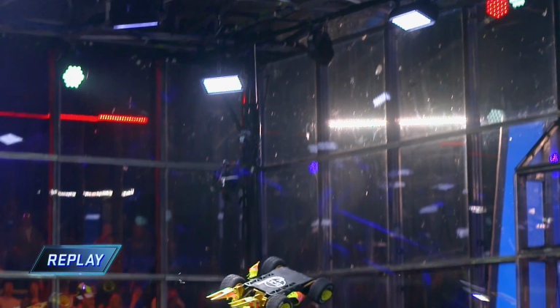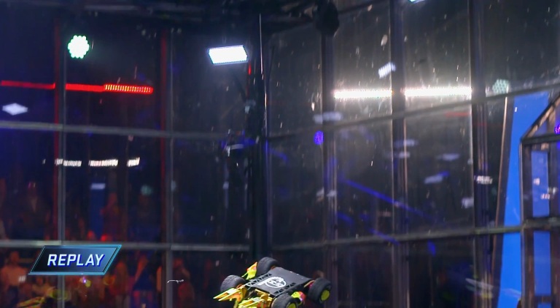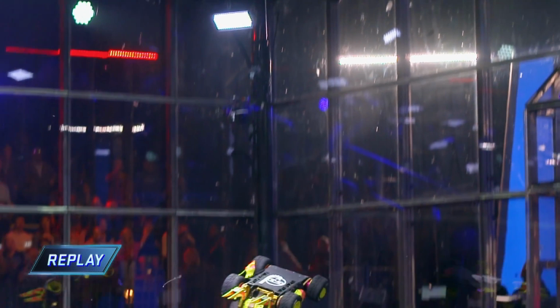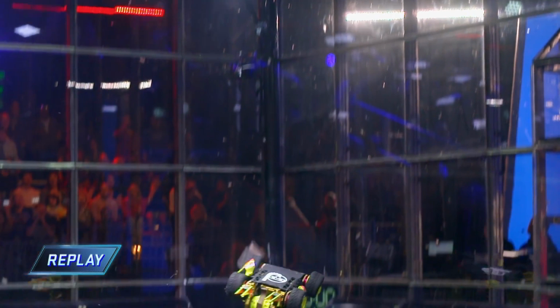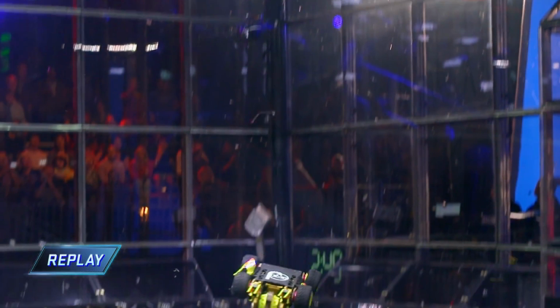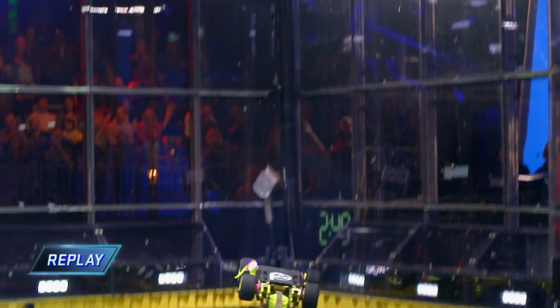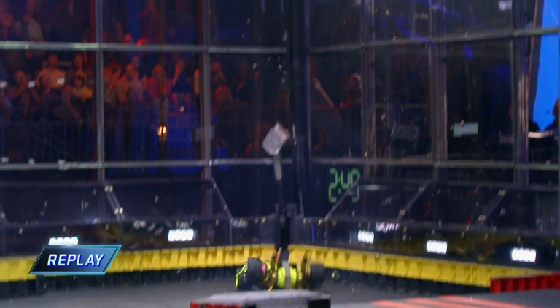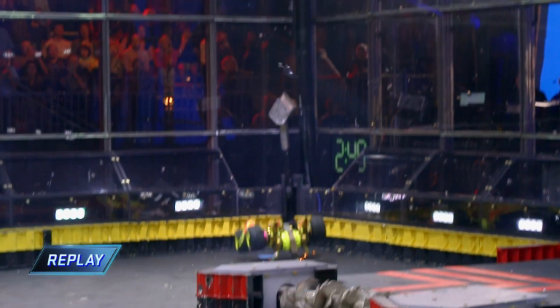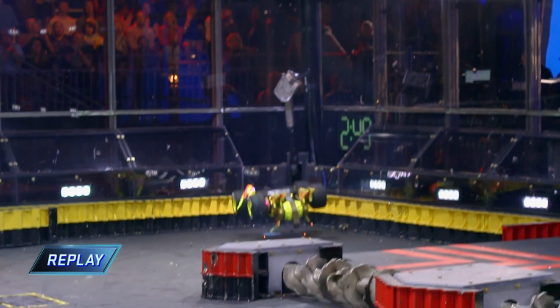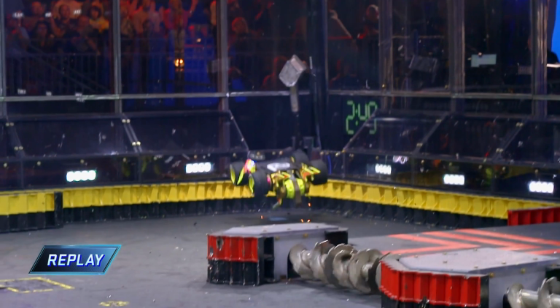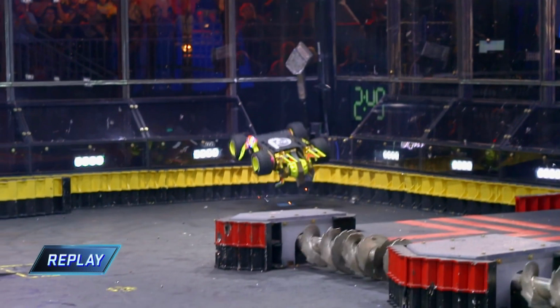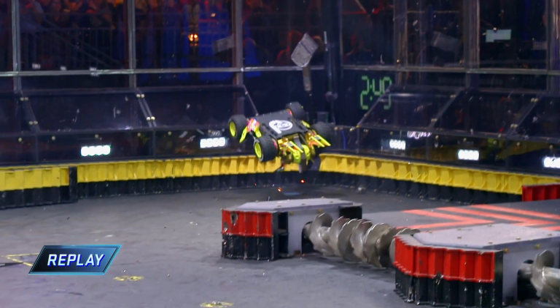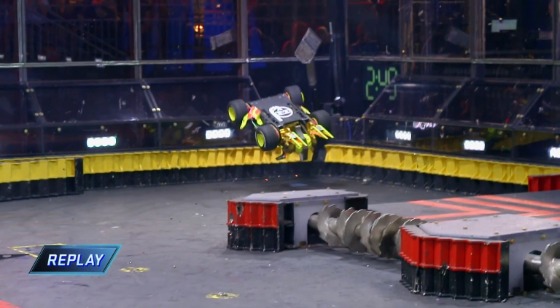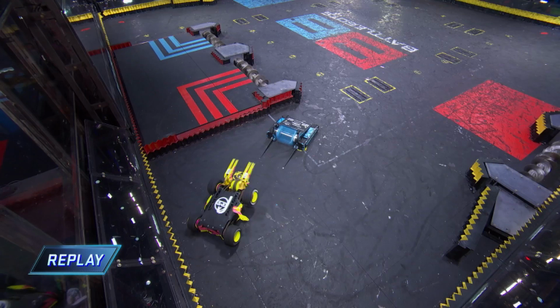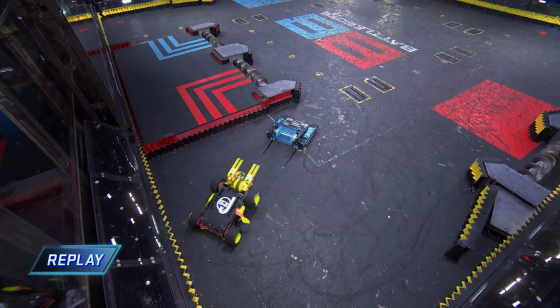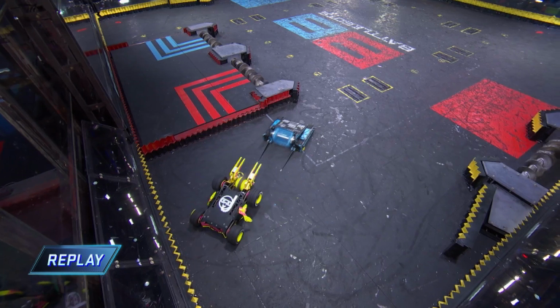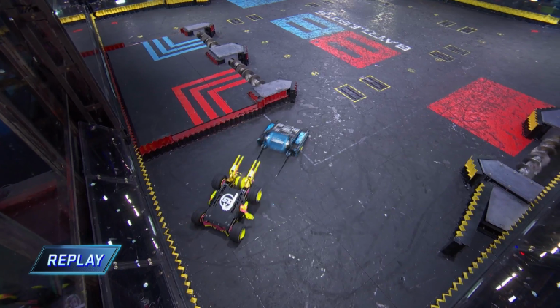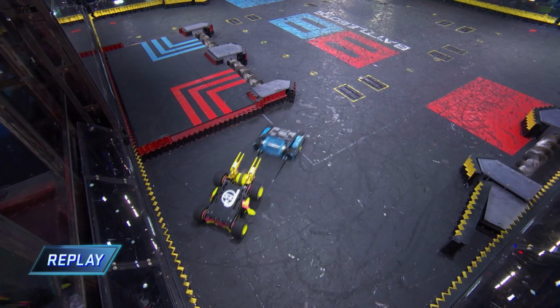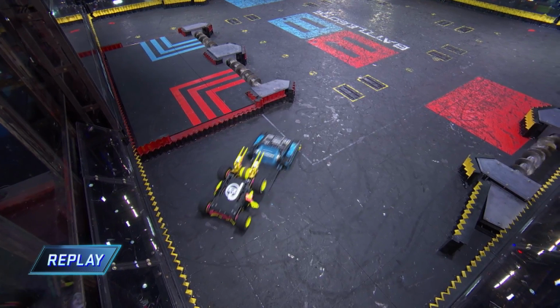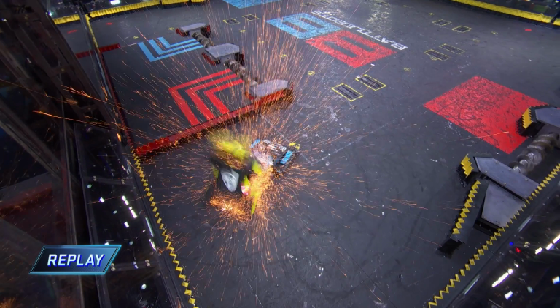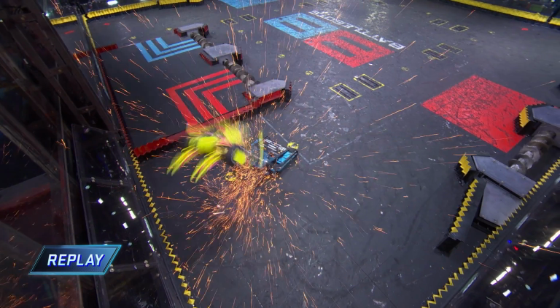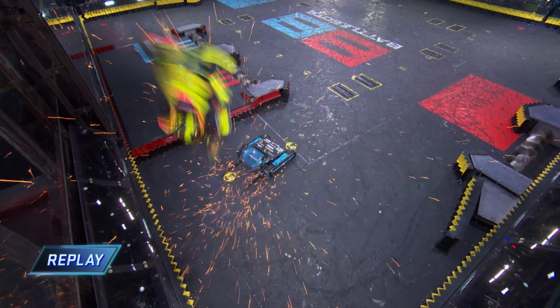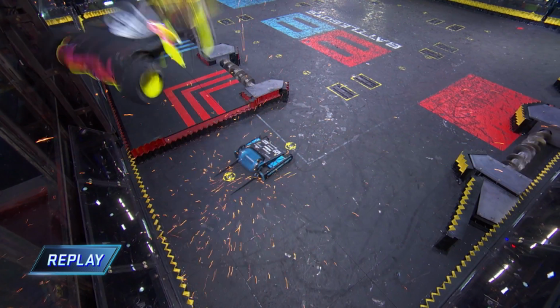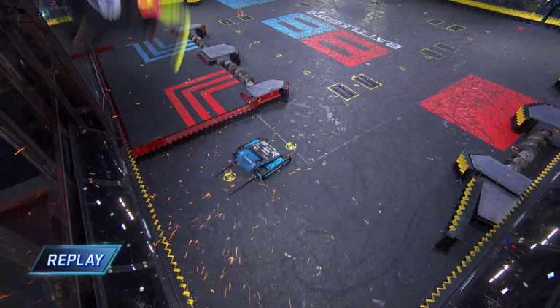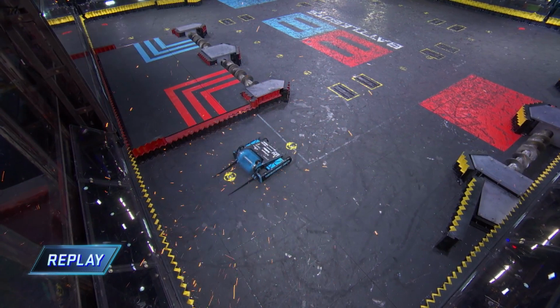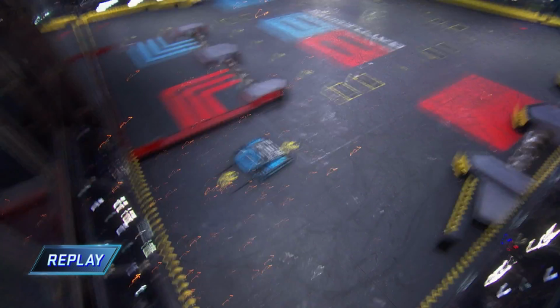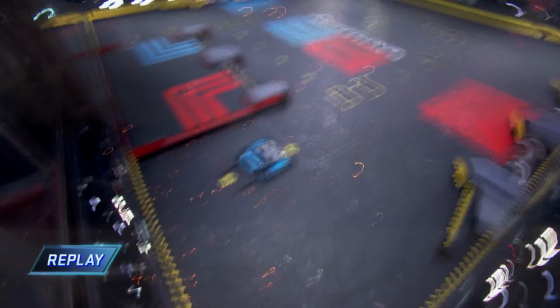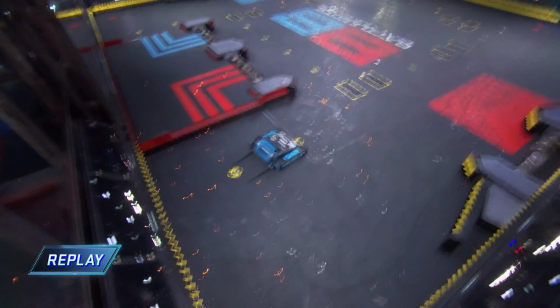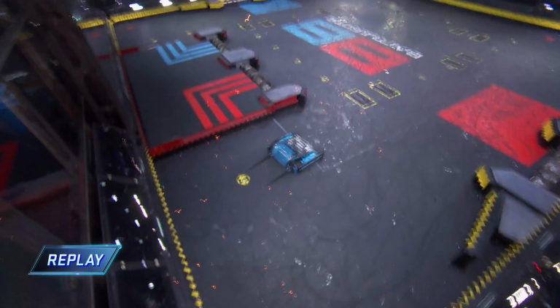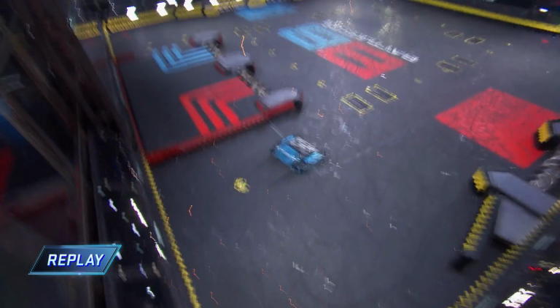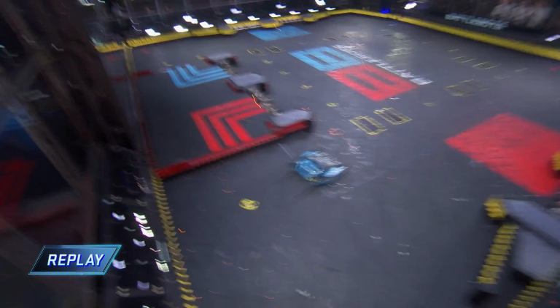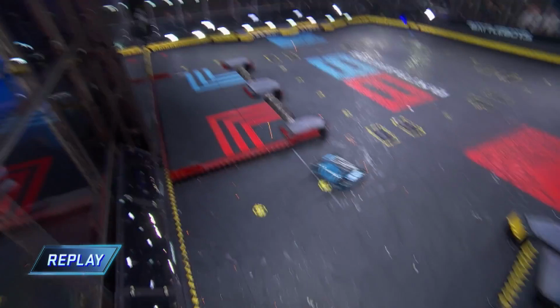You just don't see a vertical spinner do that here in the BattleBox. That's wild.